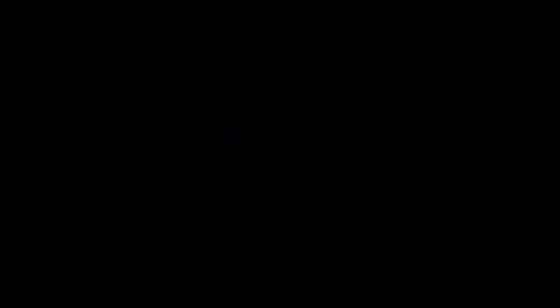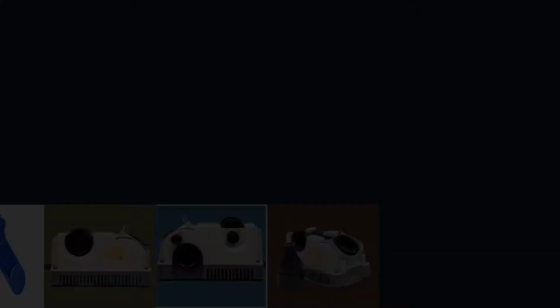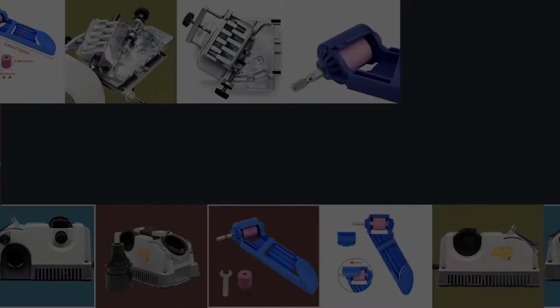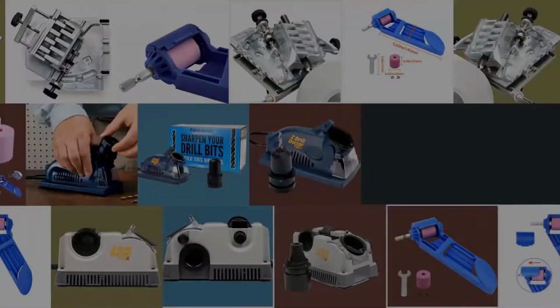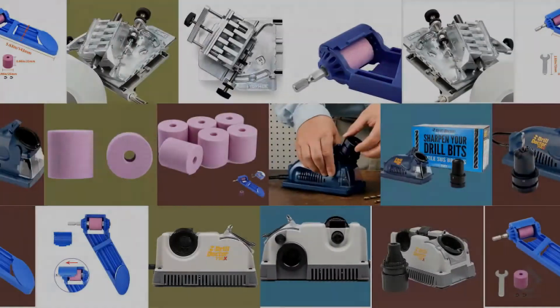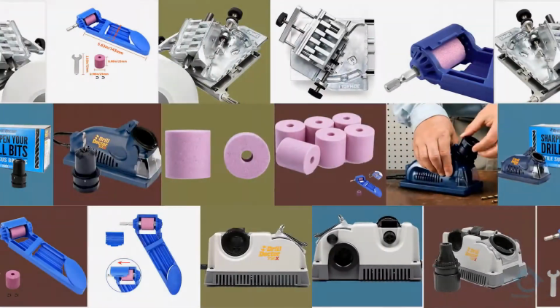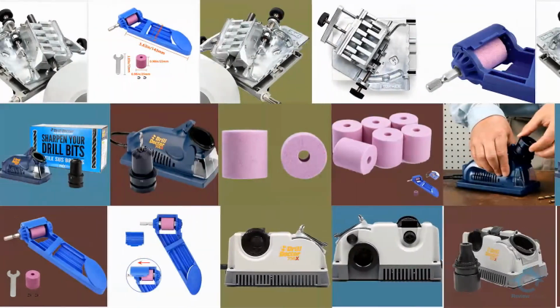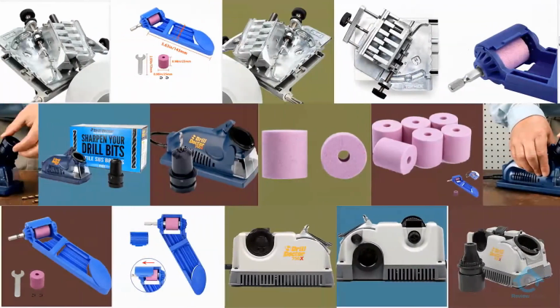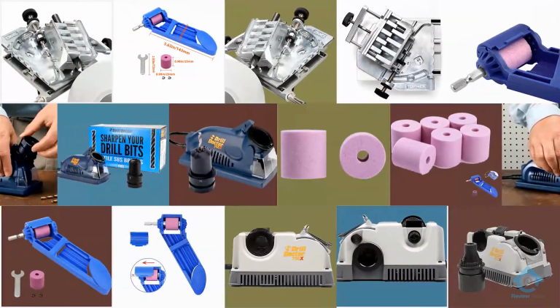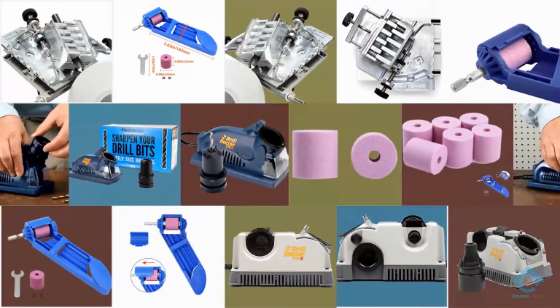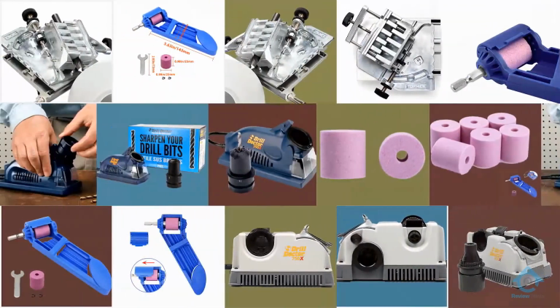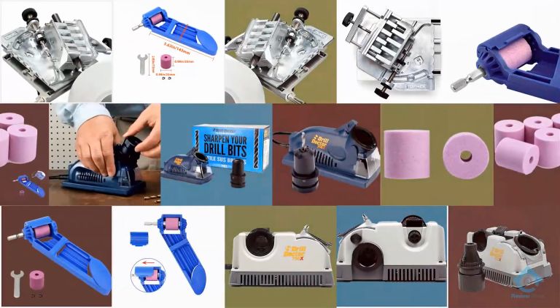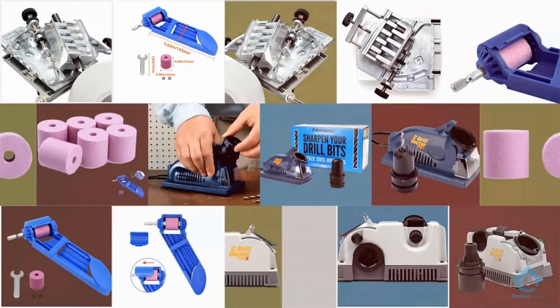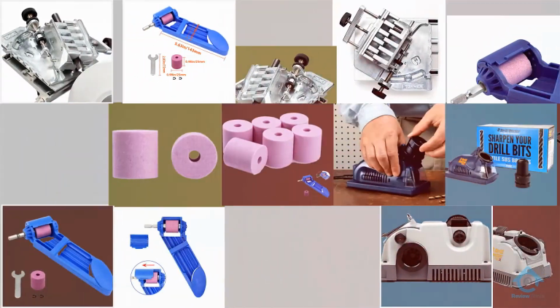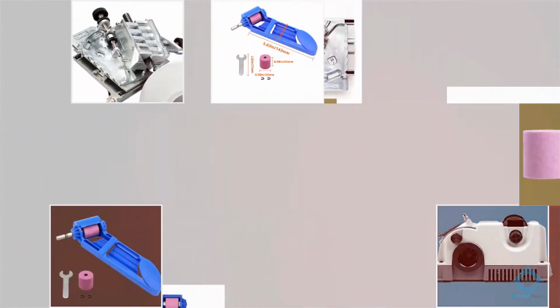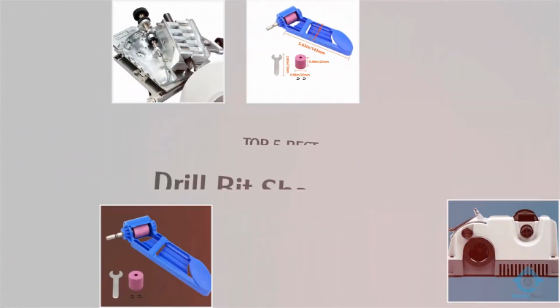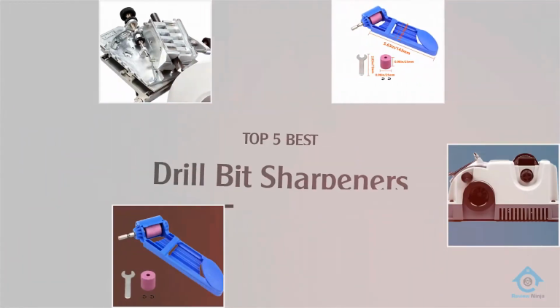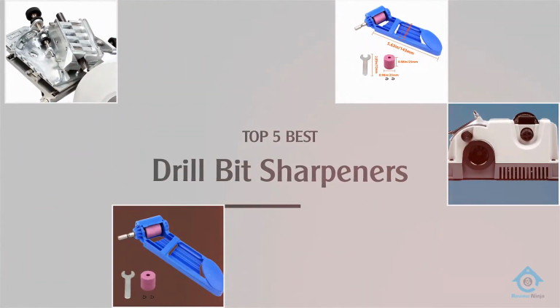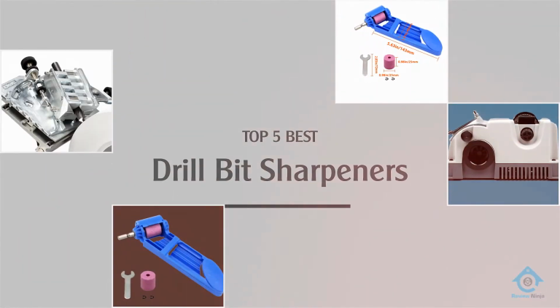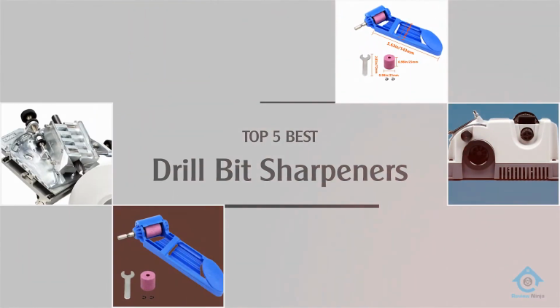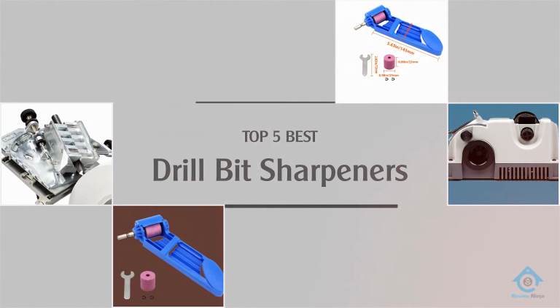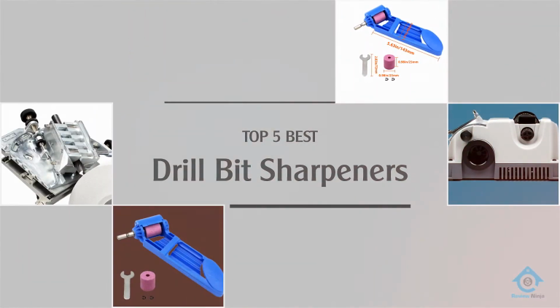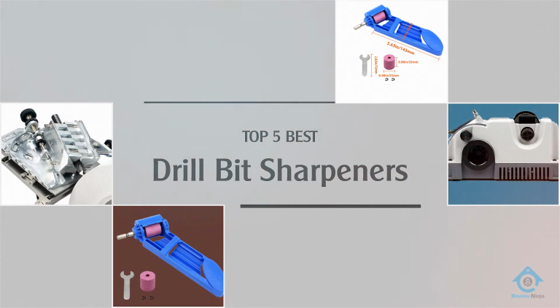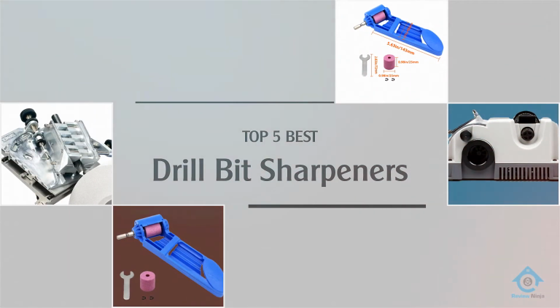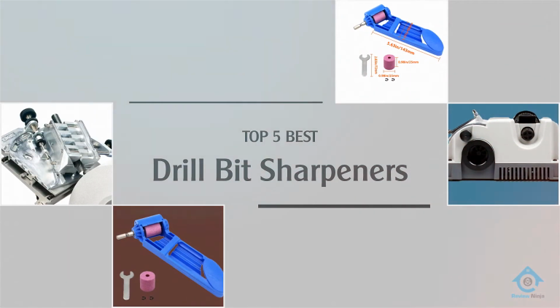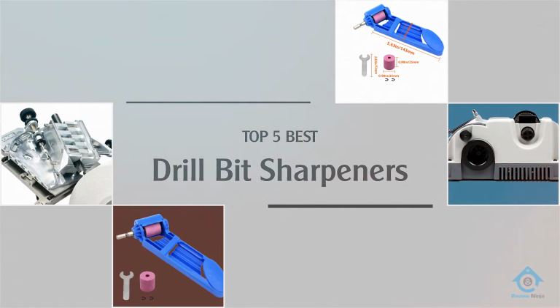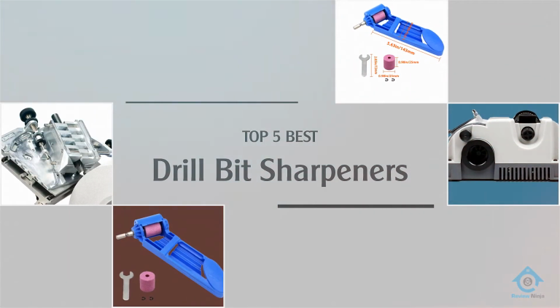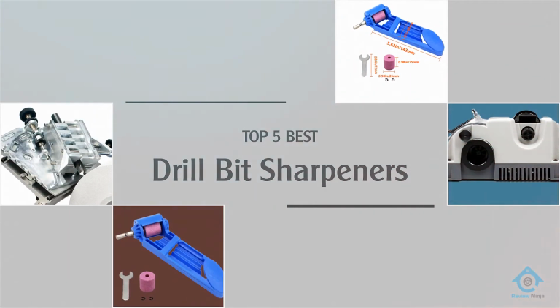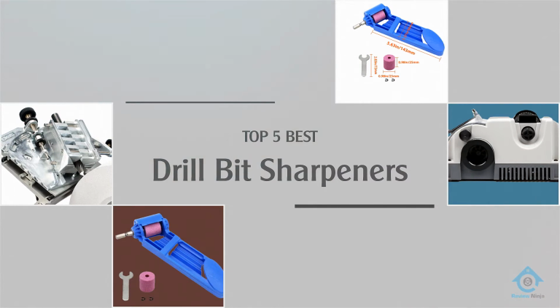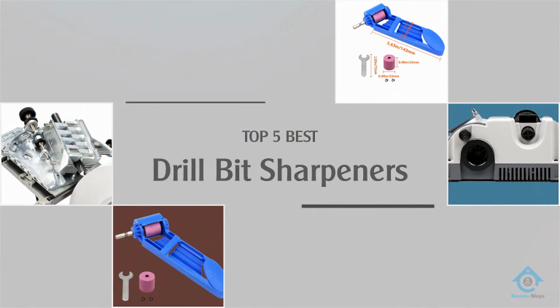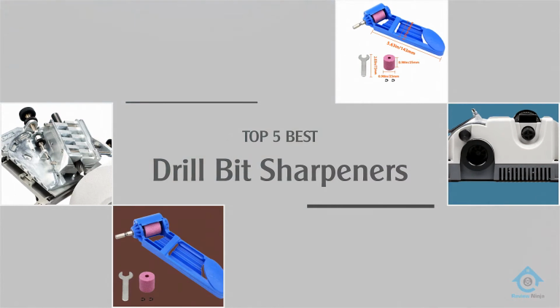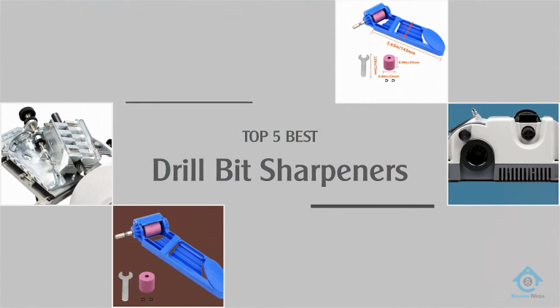If you are looking for the best drill bit sharpener, here is a collection you have got to see. Let's get started.